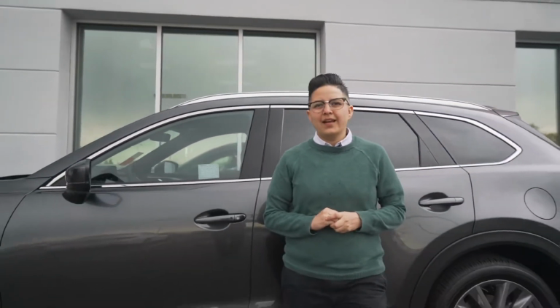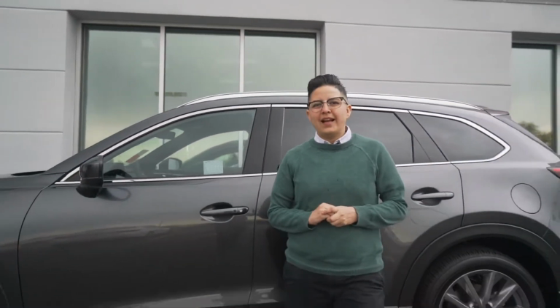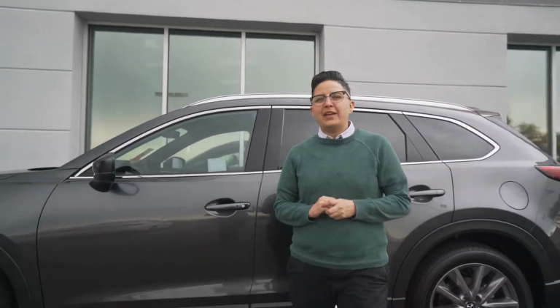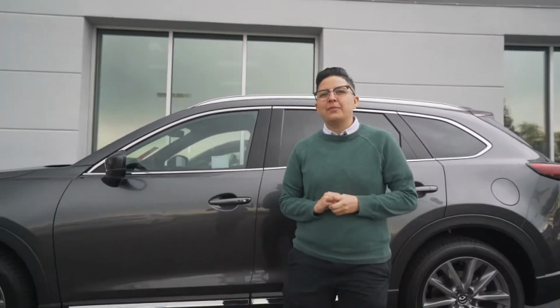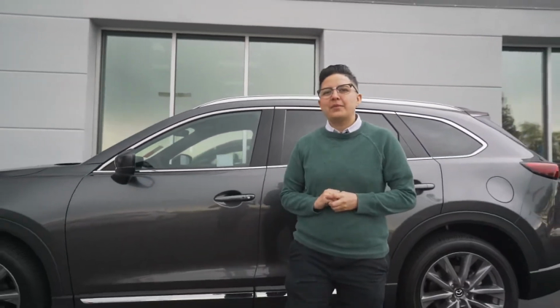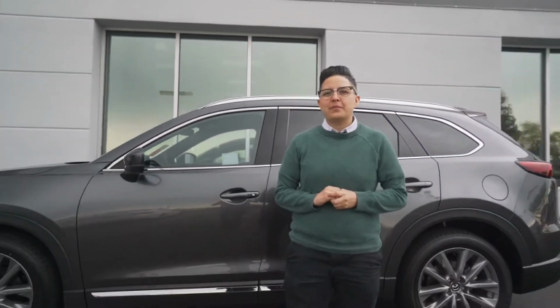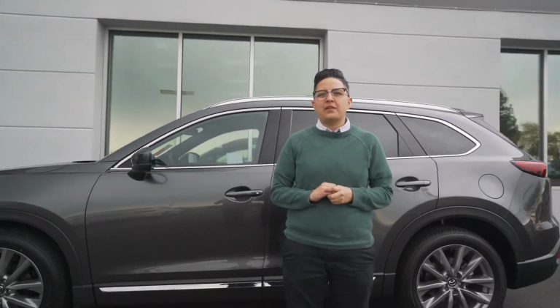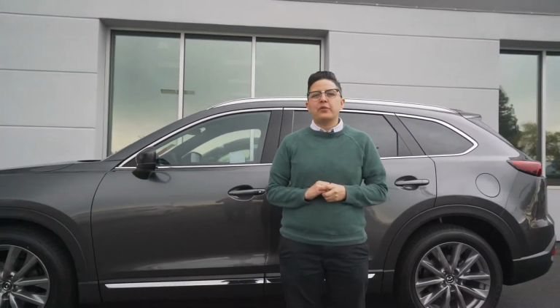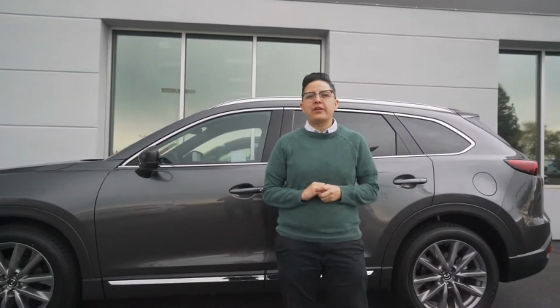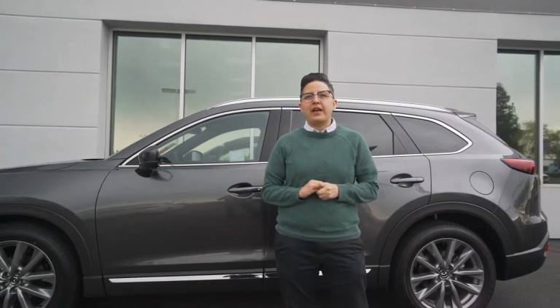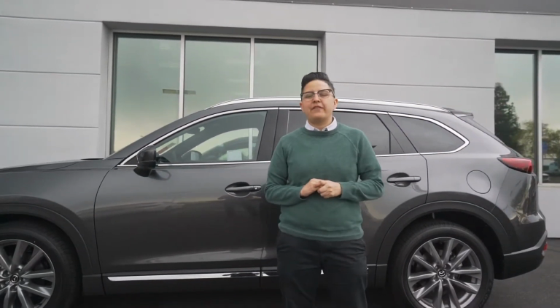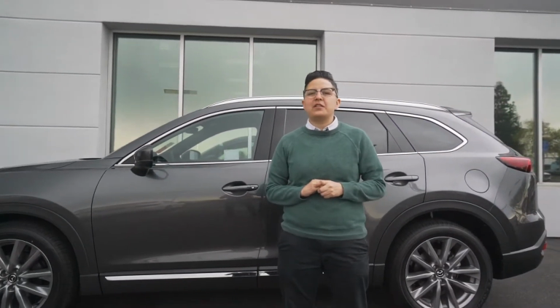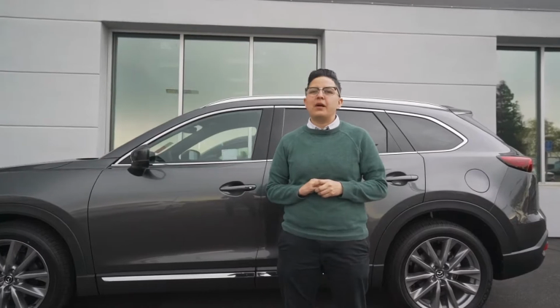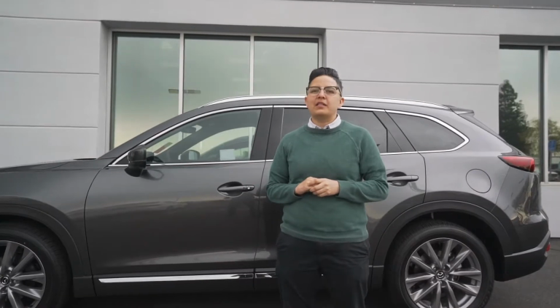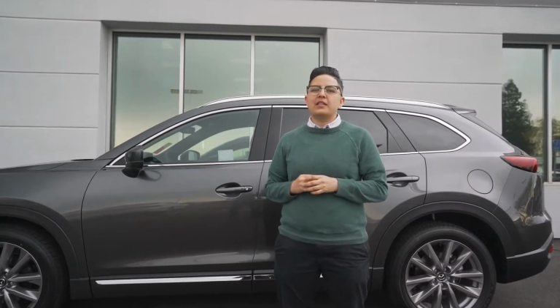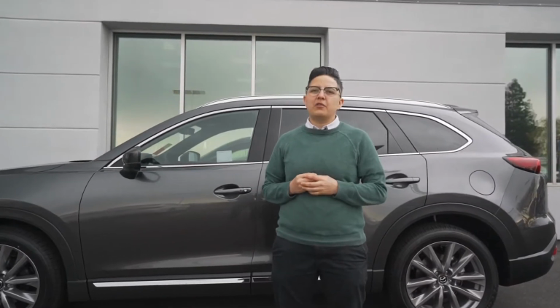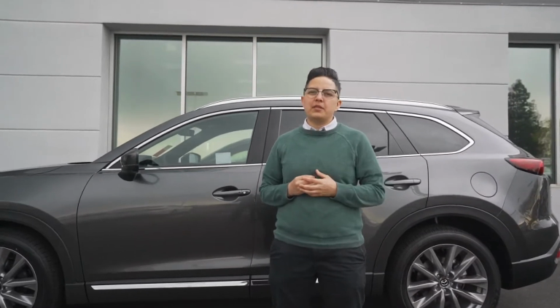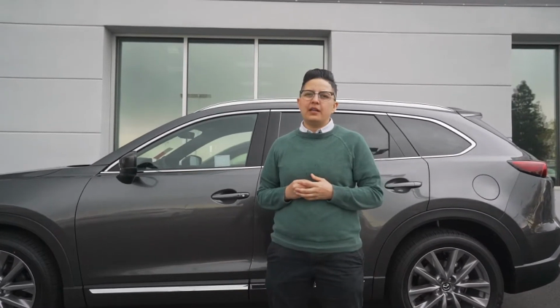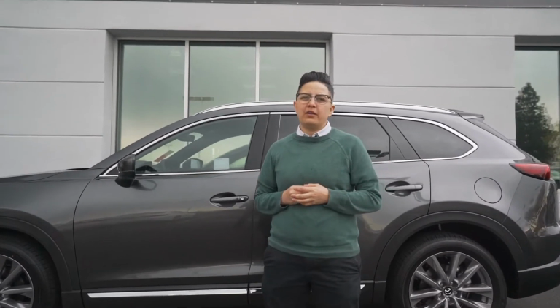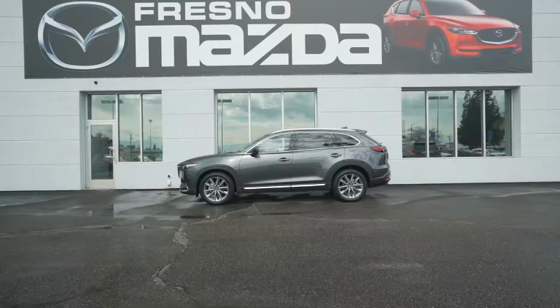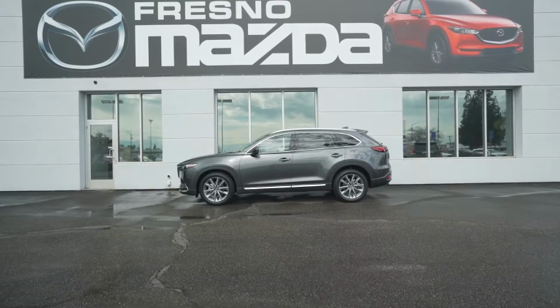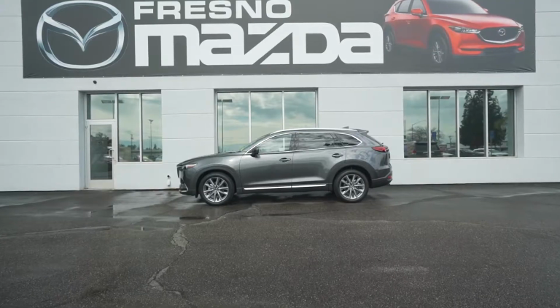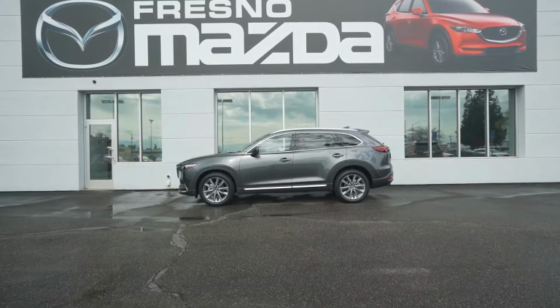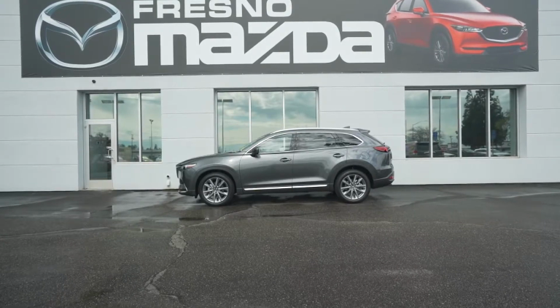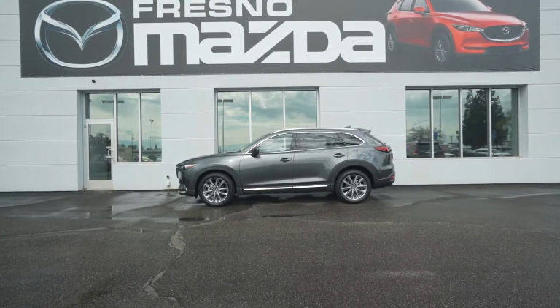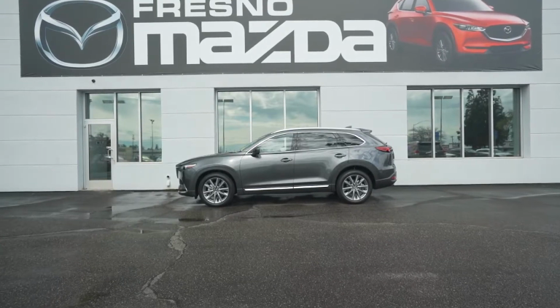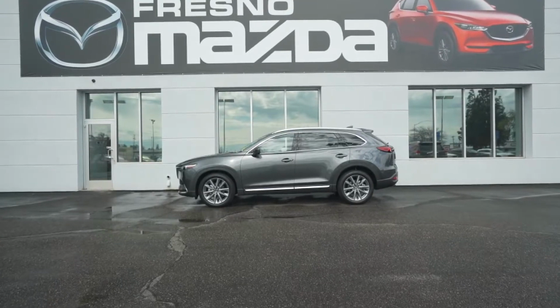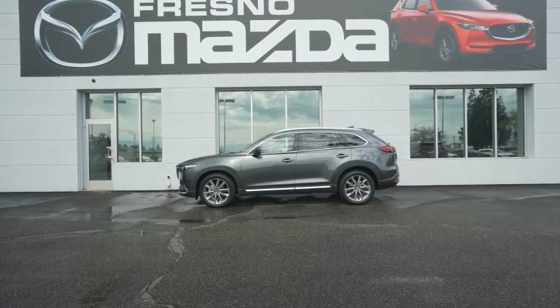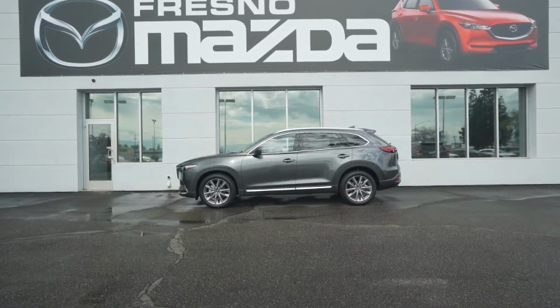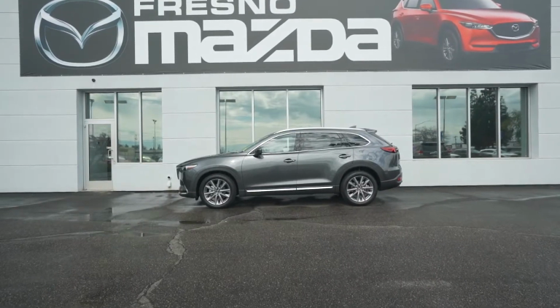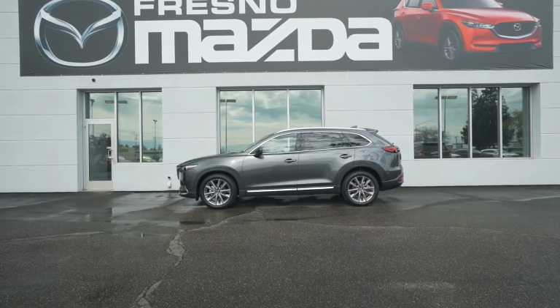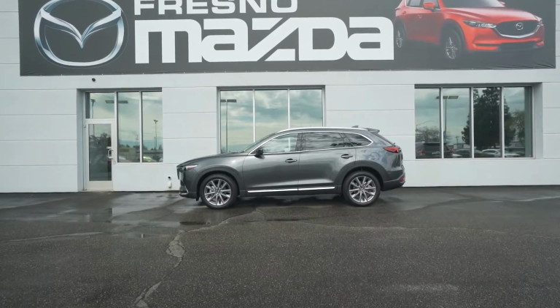Hi, my name is Amanda. We're here at Fresno Mazda. Today we'll be taking a look at the 2020 CX-9 Grand Touring.